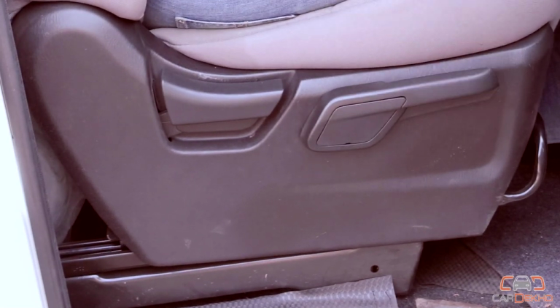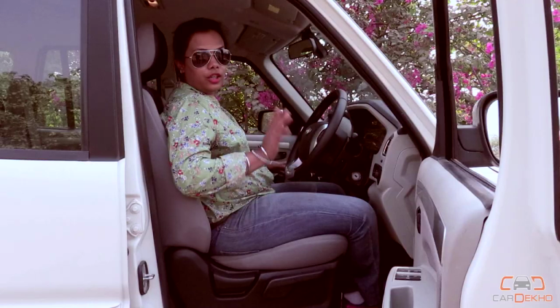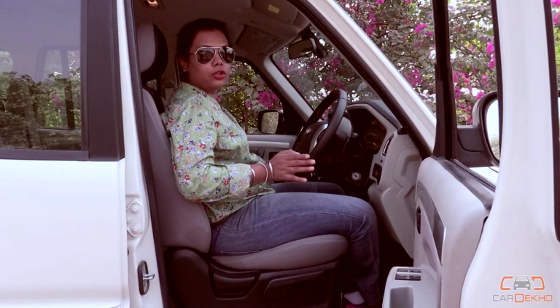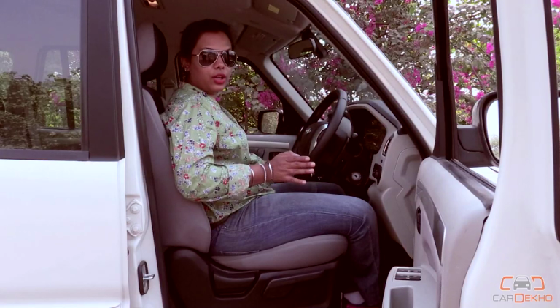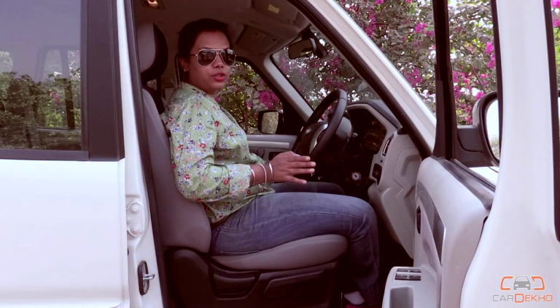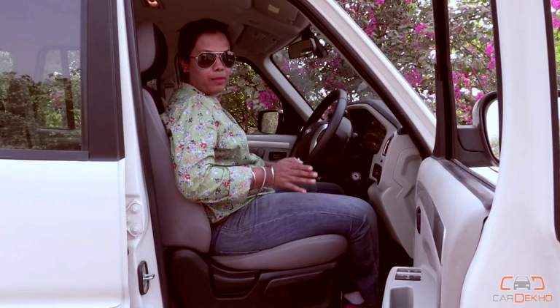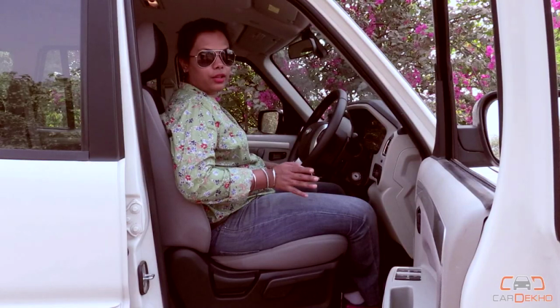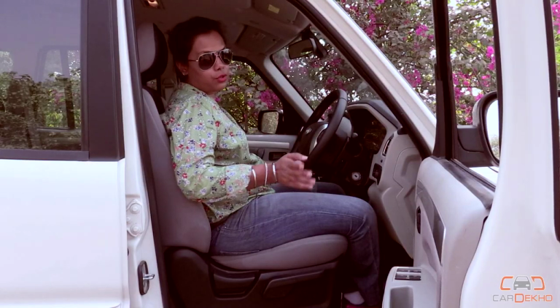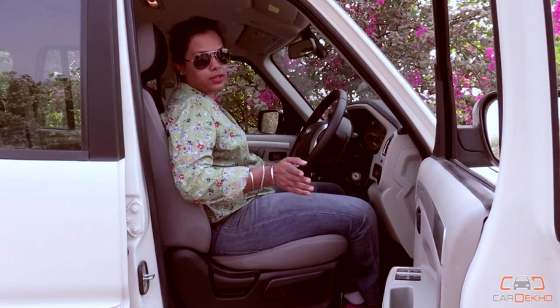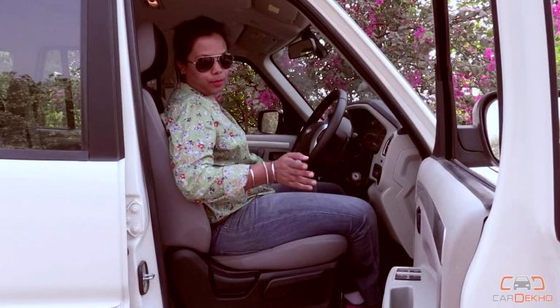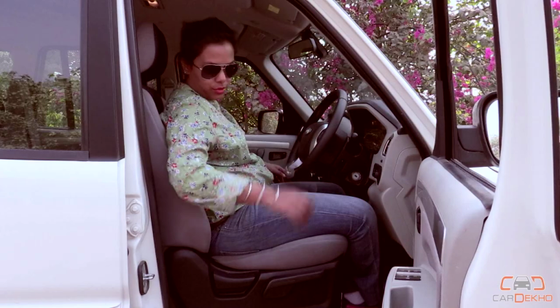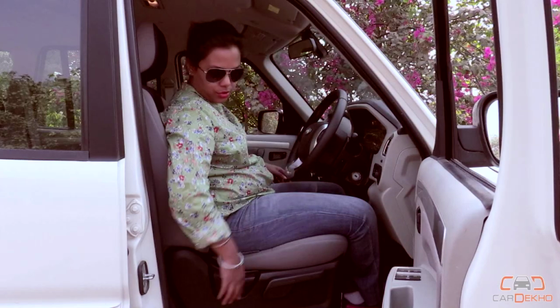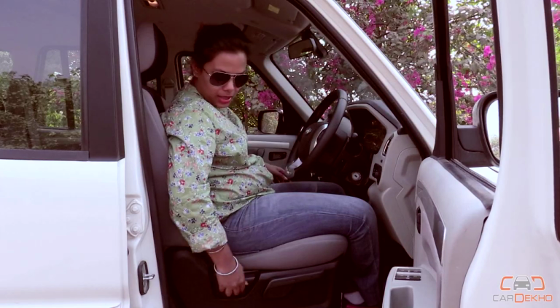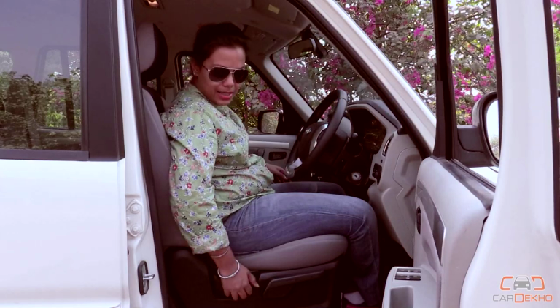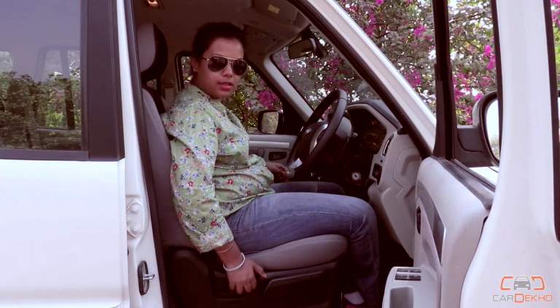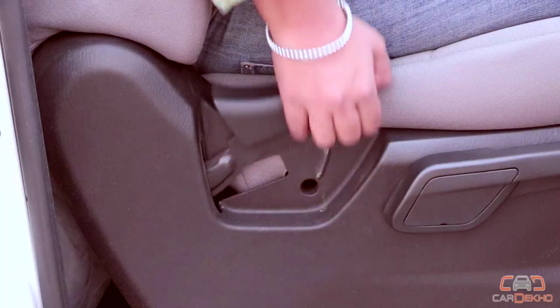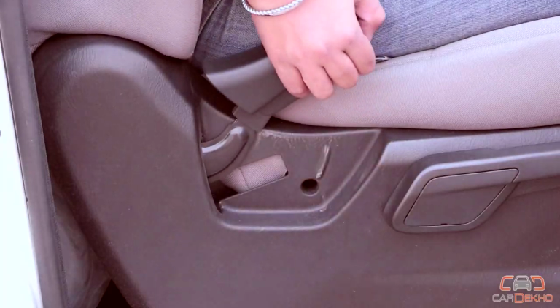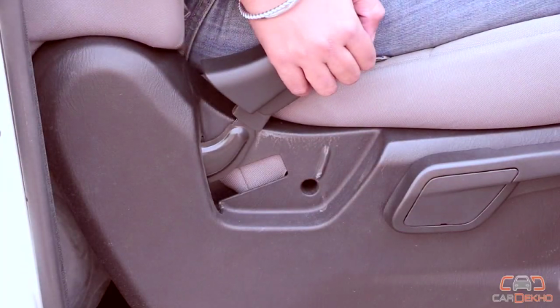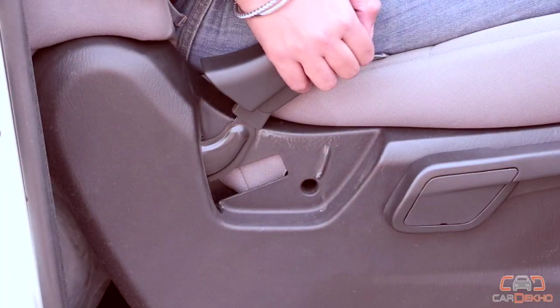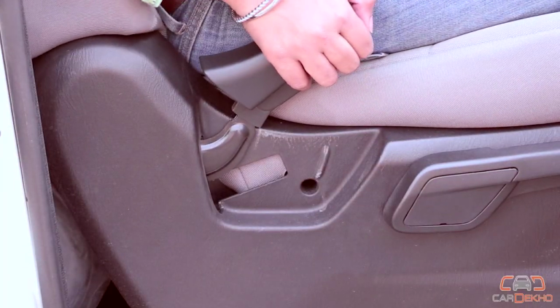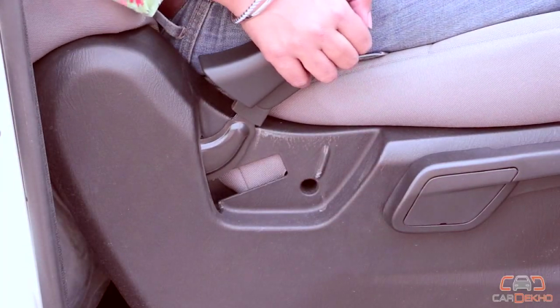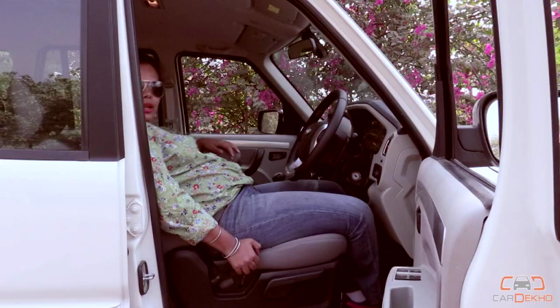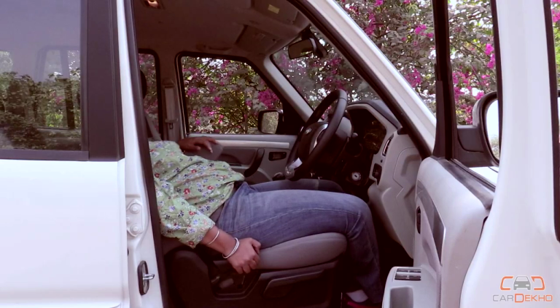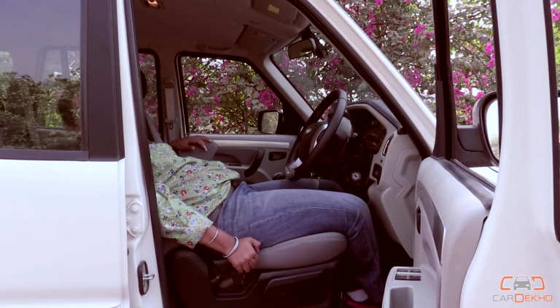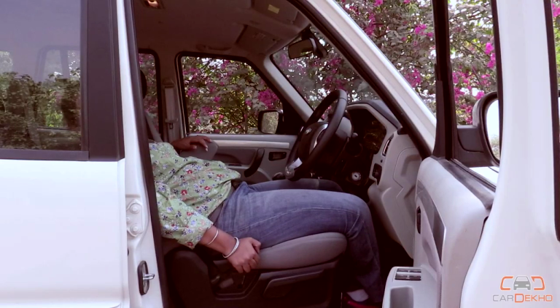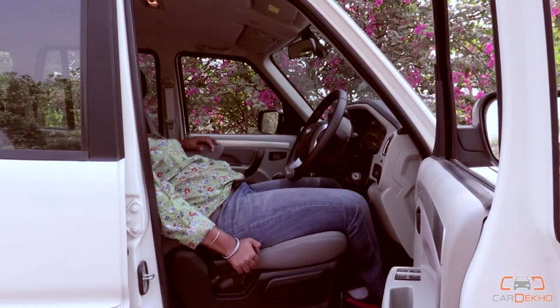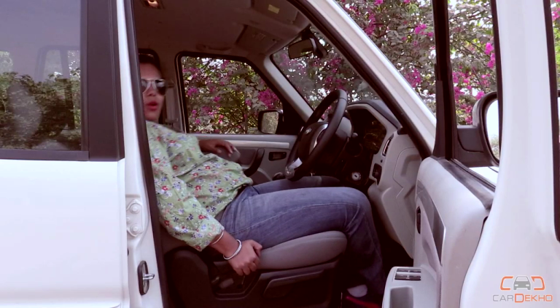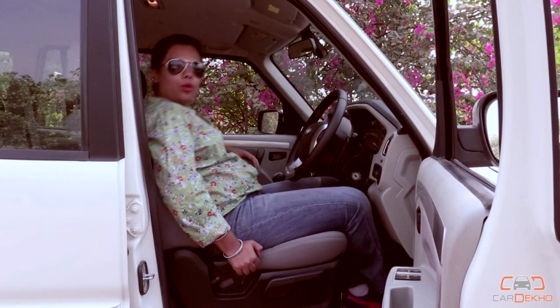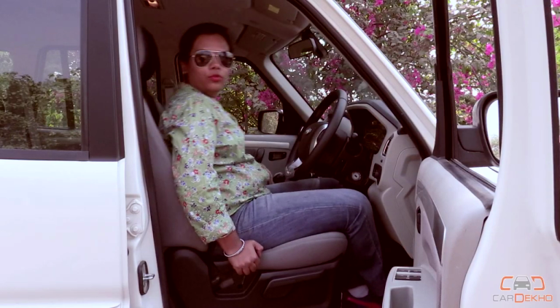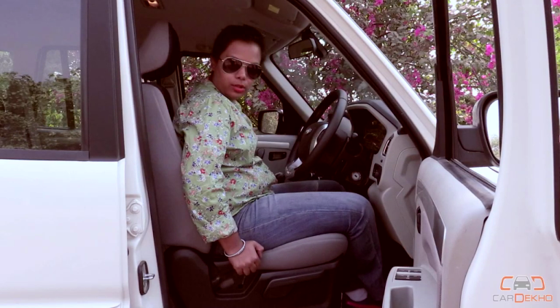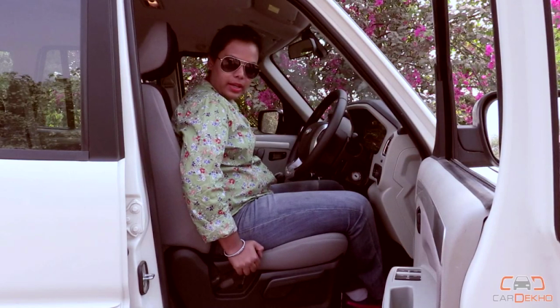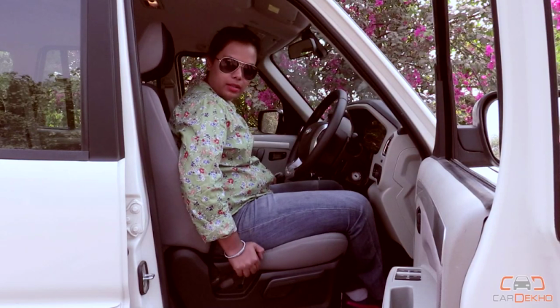In order to adjust the backrest to your desired position, simply pull the lever and go back, or move all the way ahead.